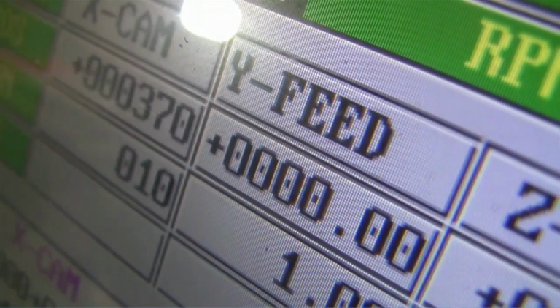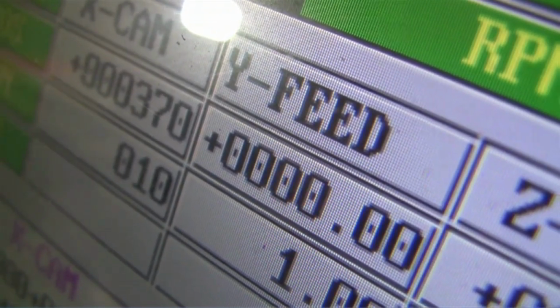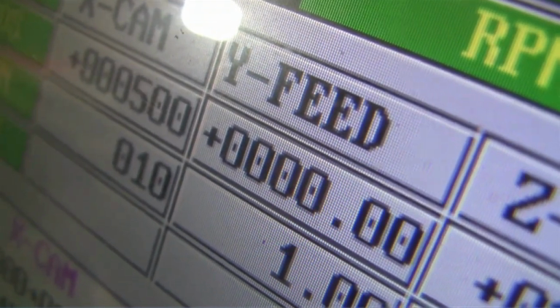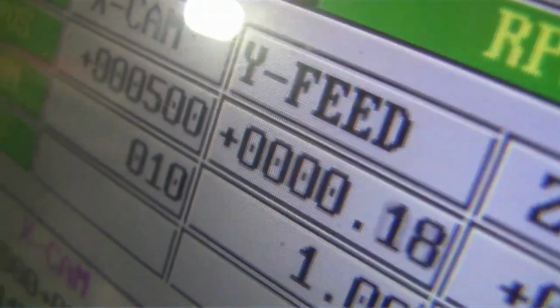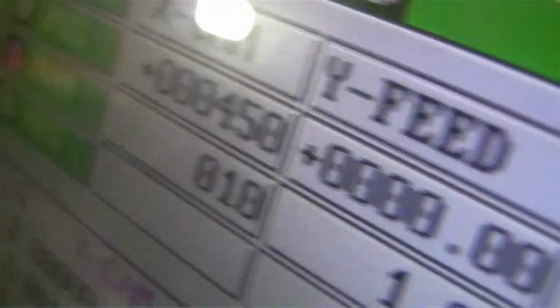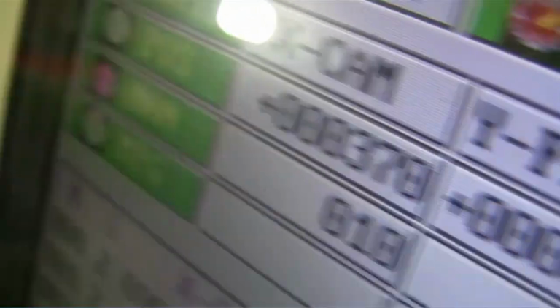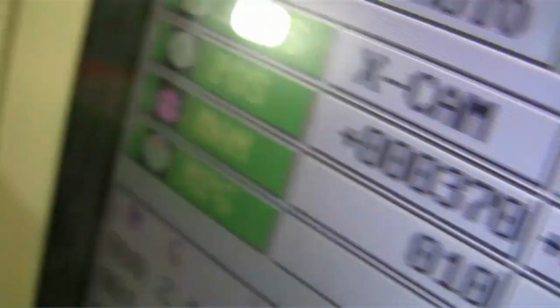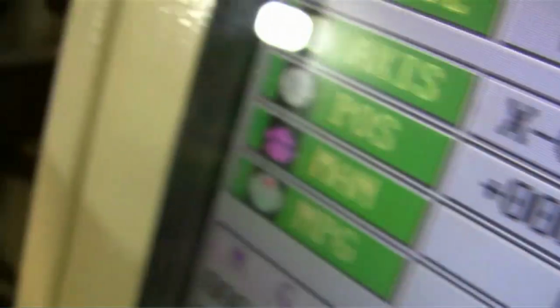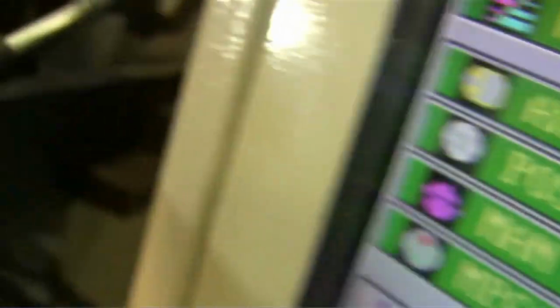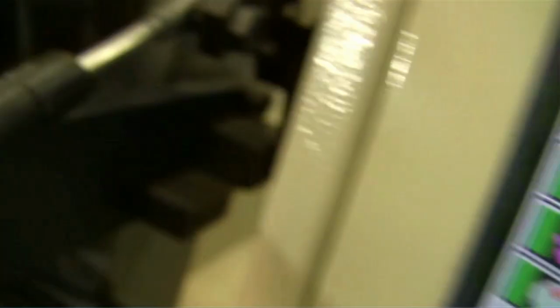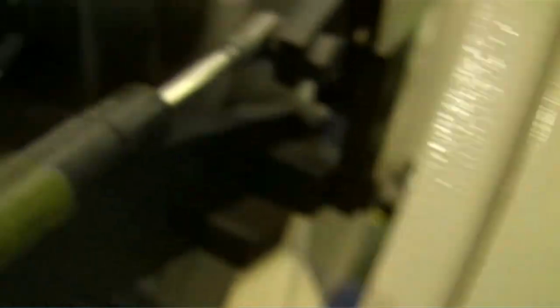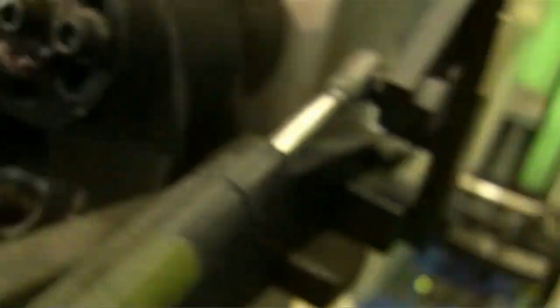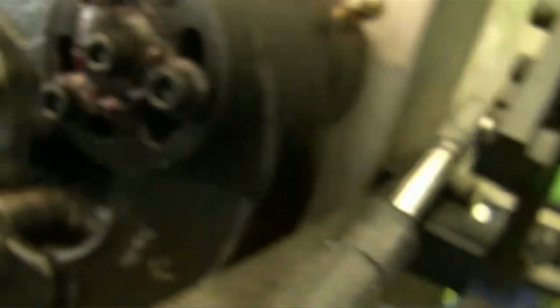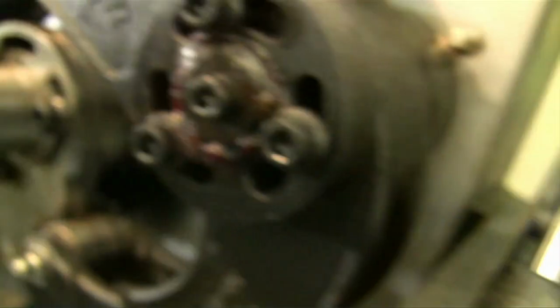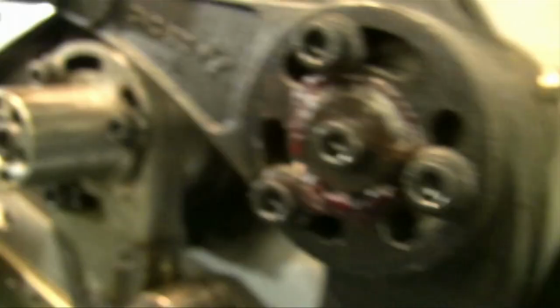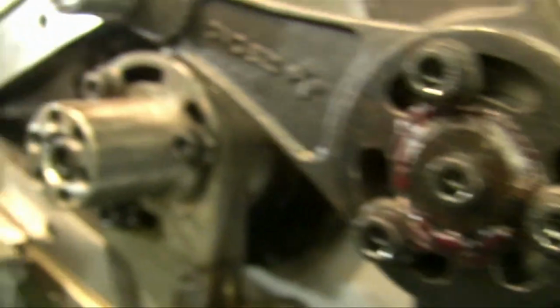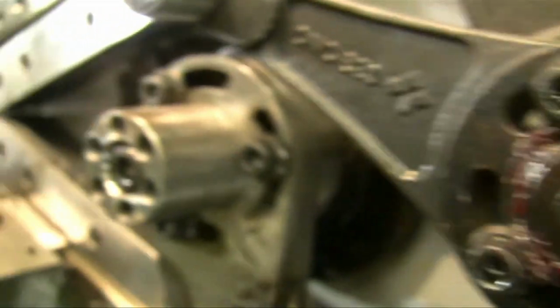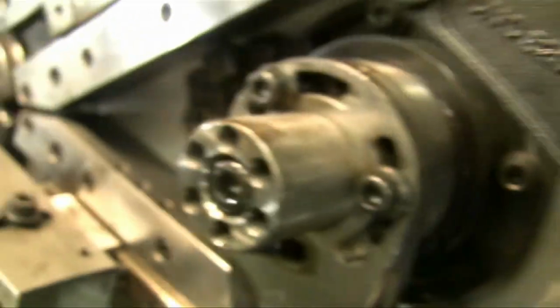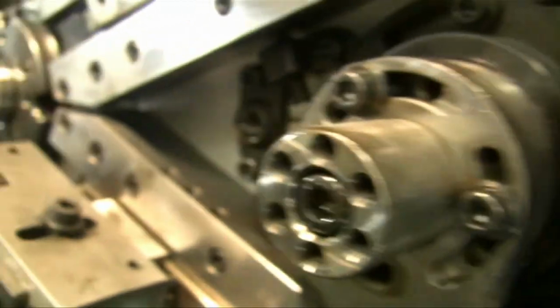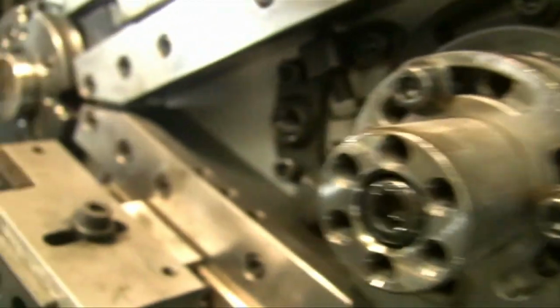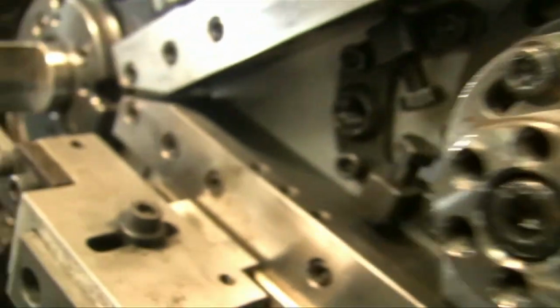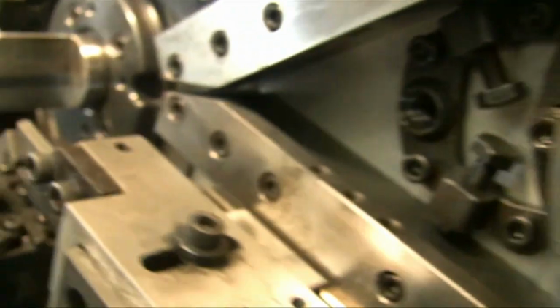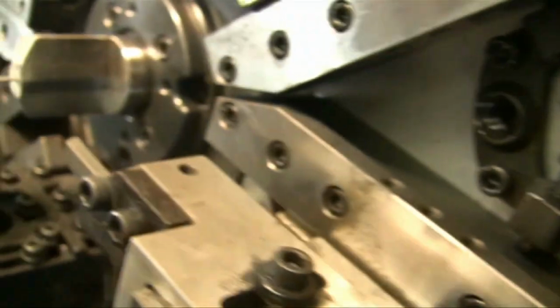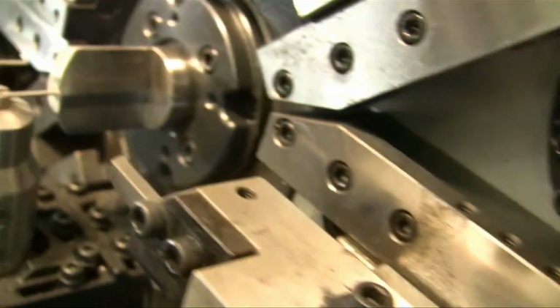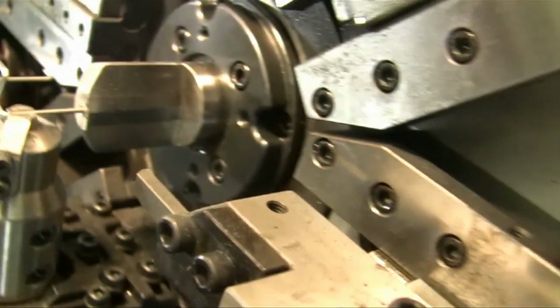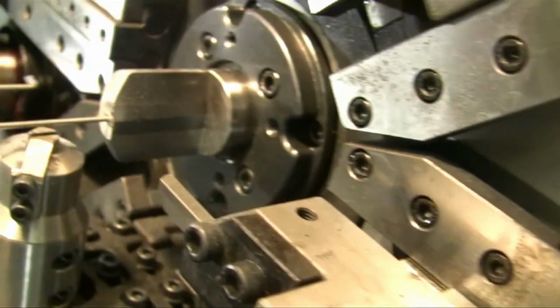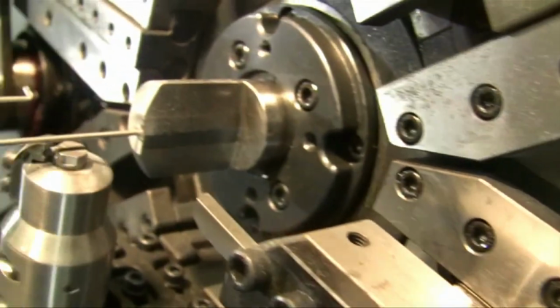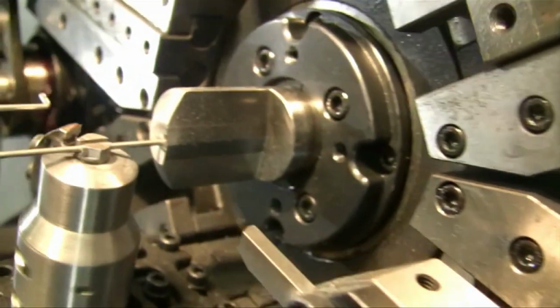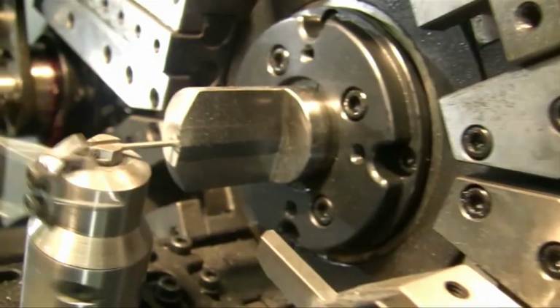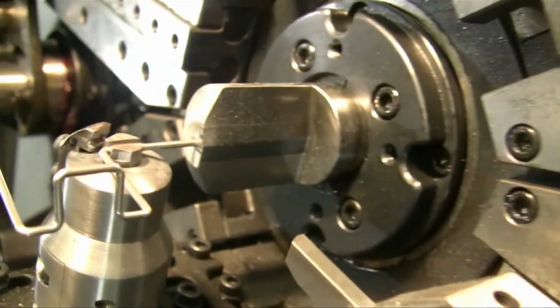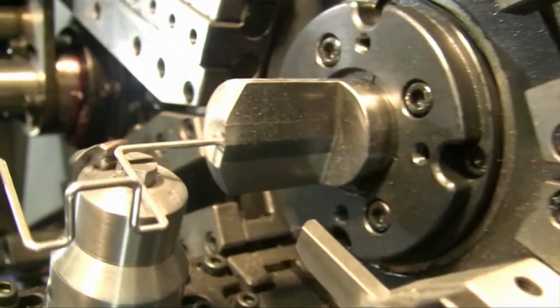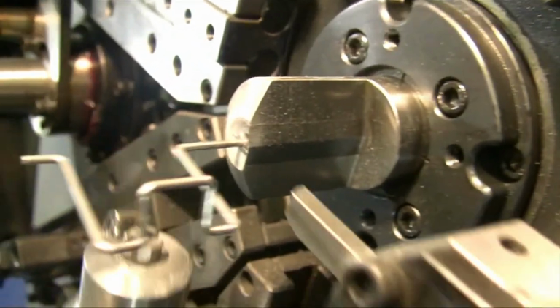Acme Monaco. It's time to go beyond price and quality.